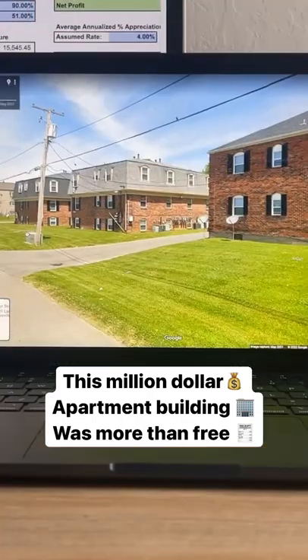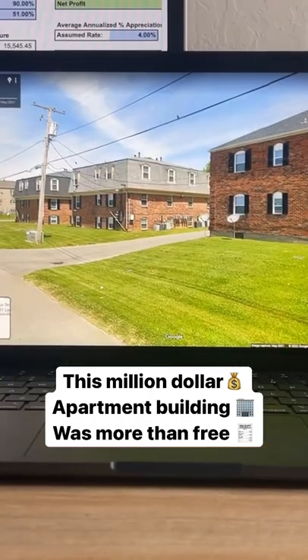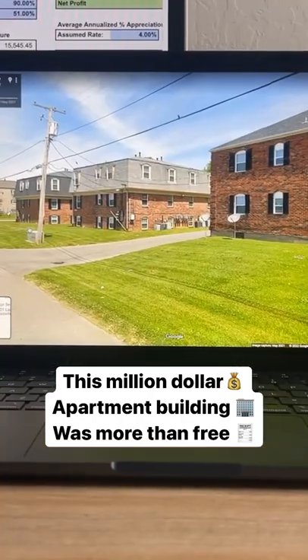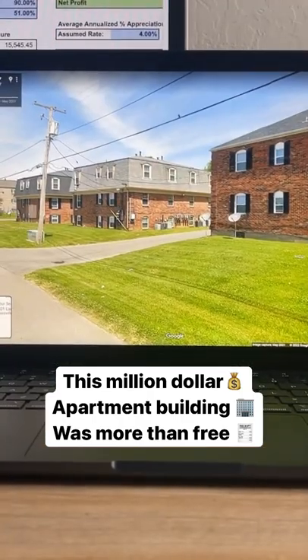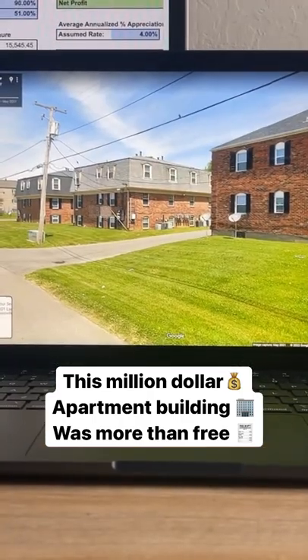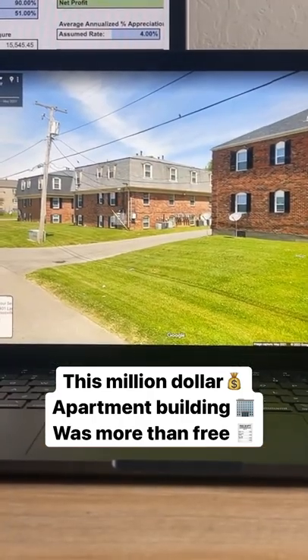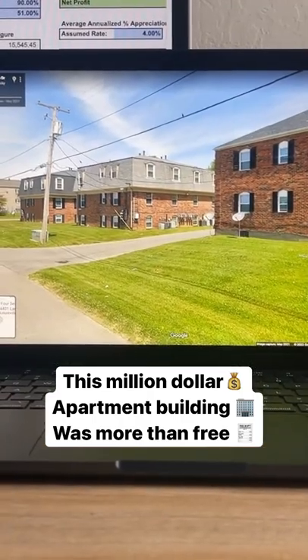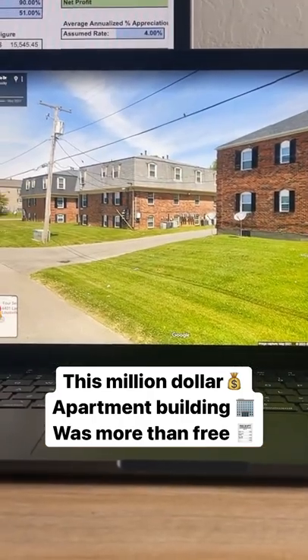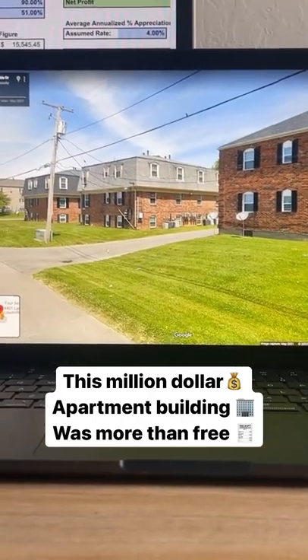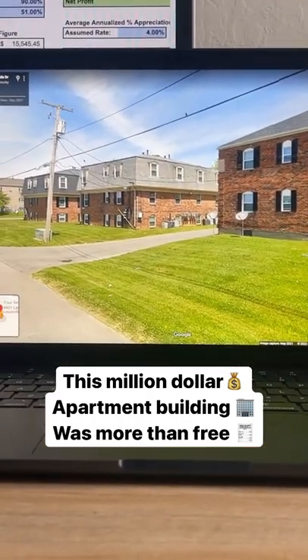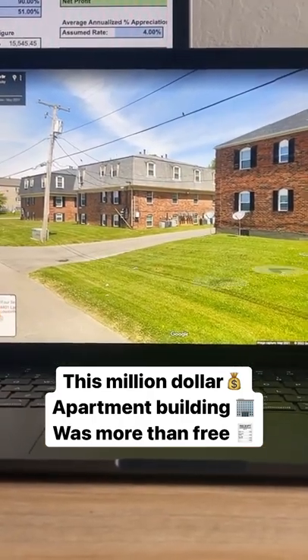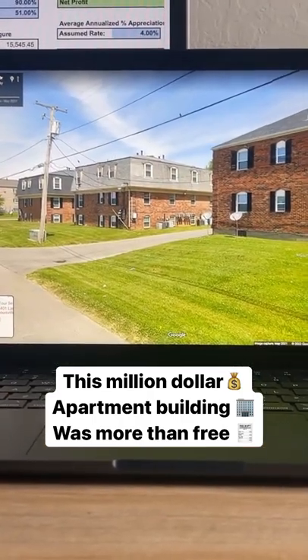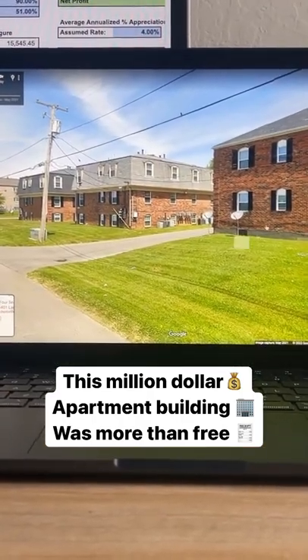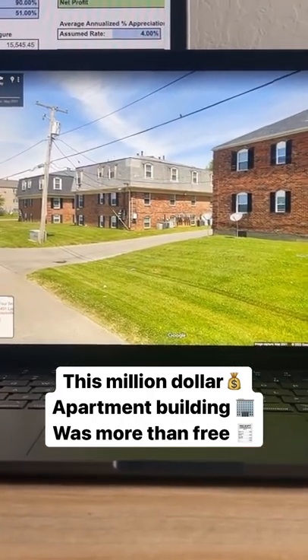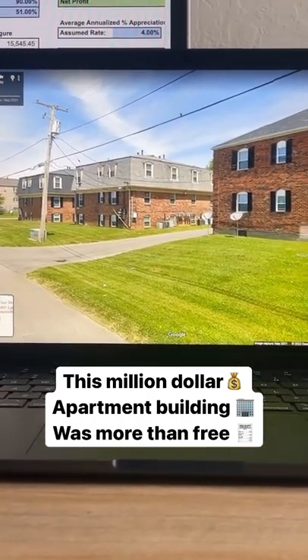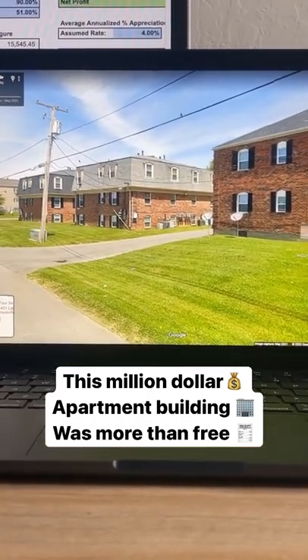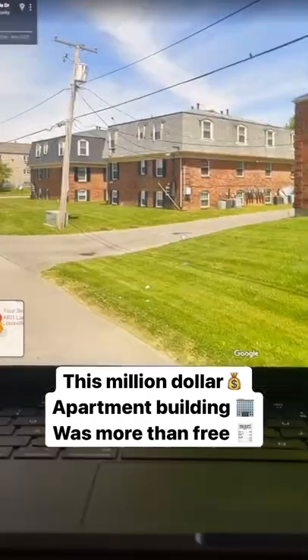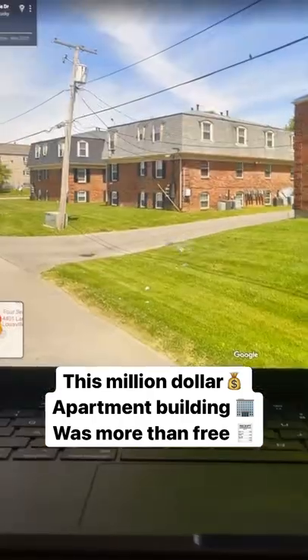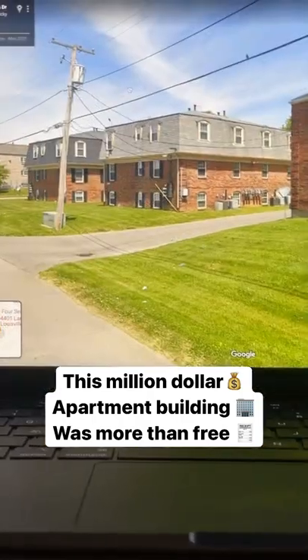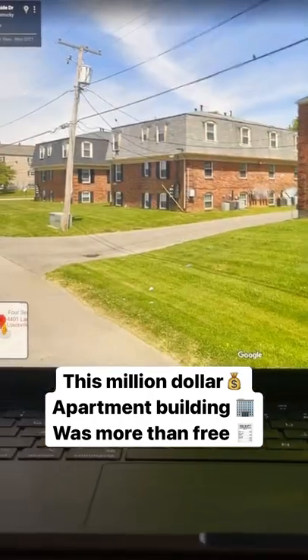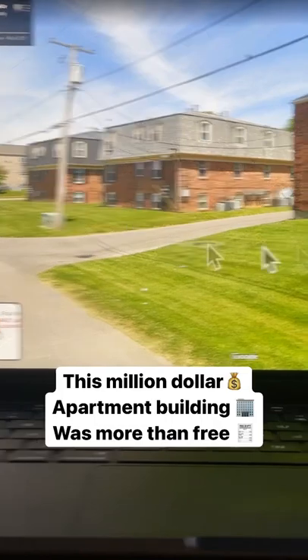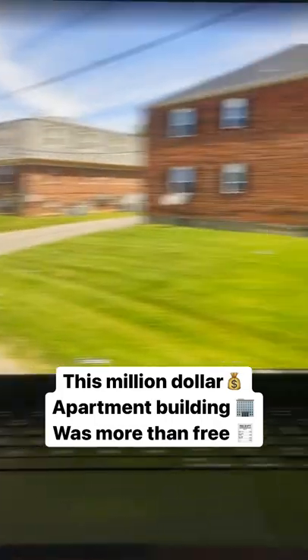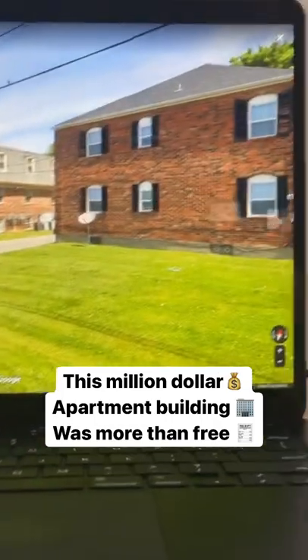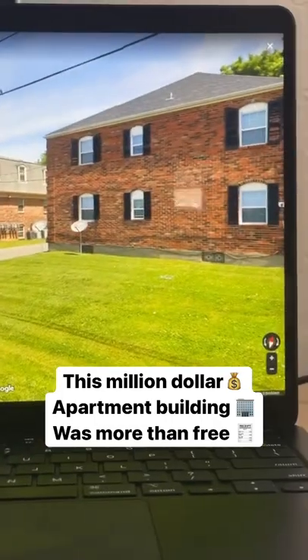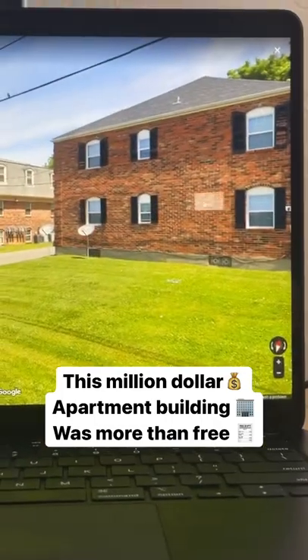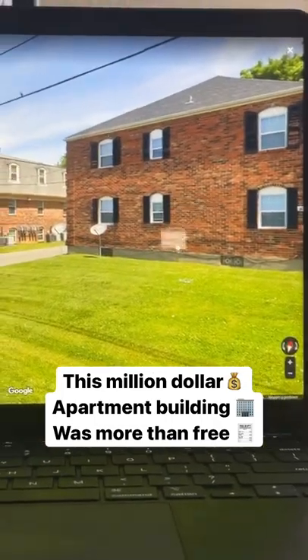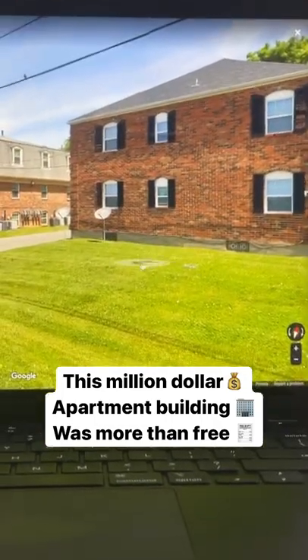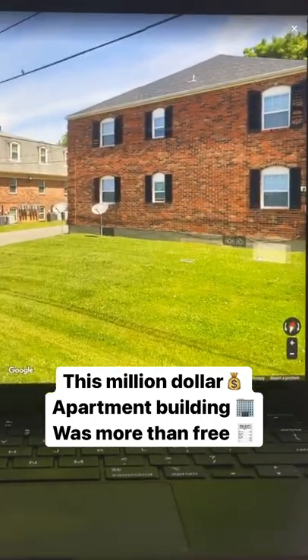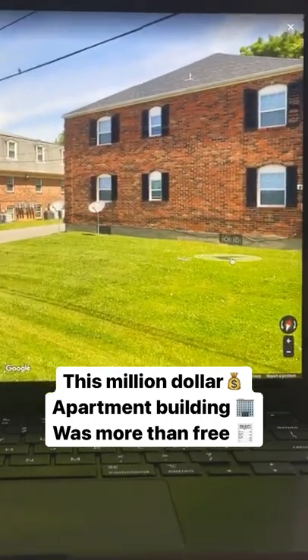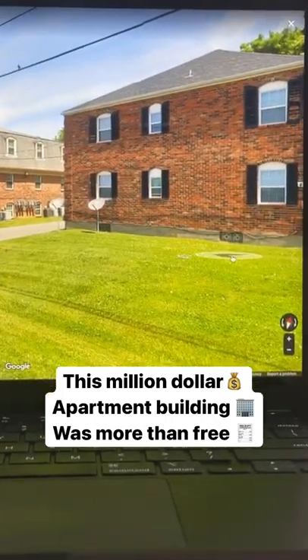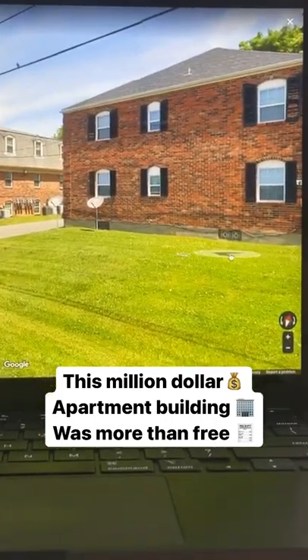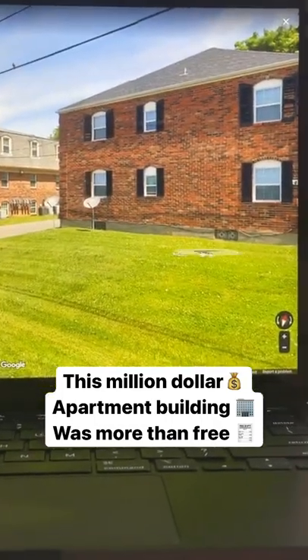It was a three building deal — six, six, and four — package price $700,000. The plan was to keep the 12, sell the four, and the seller didn't care how we broke down the price.